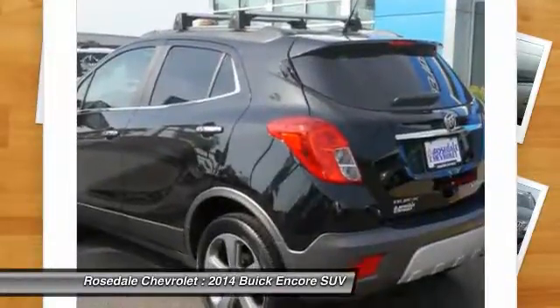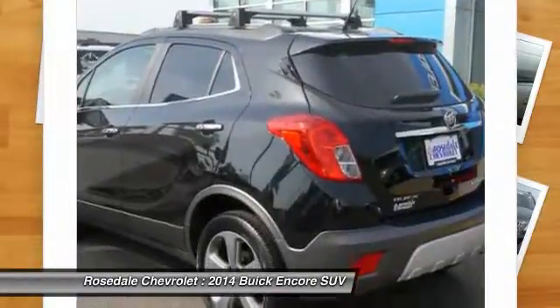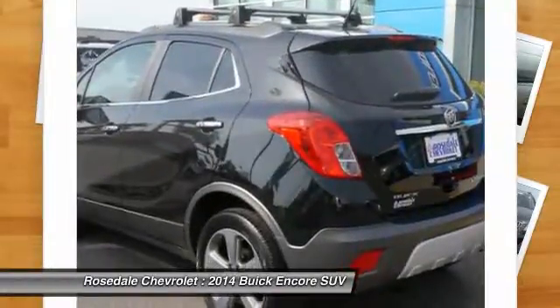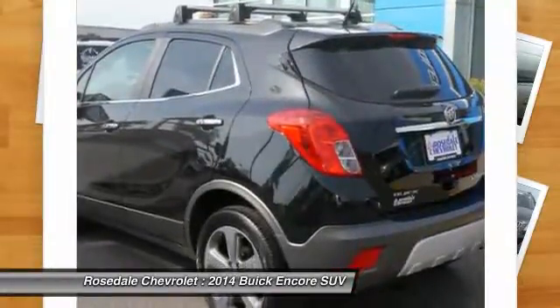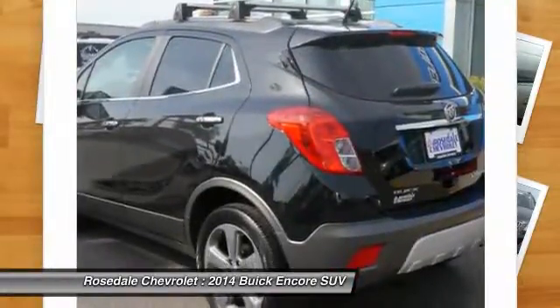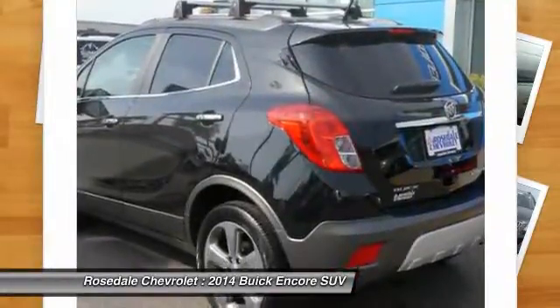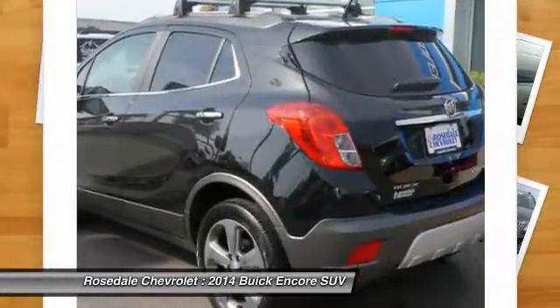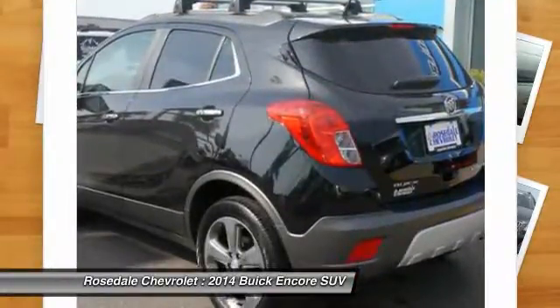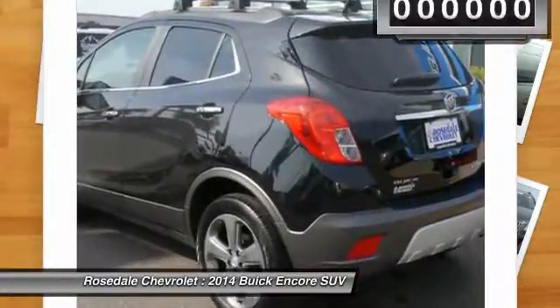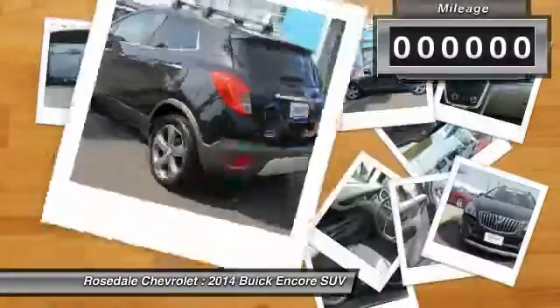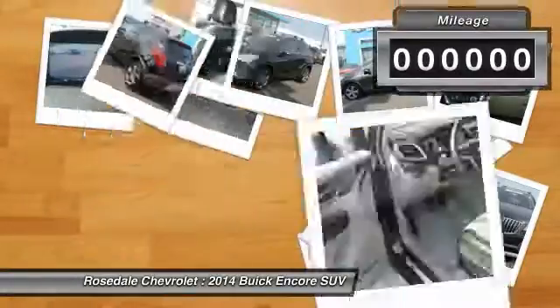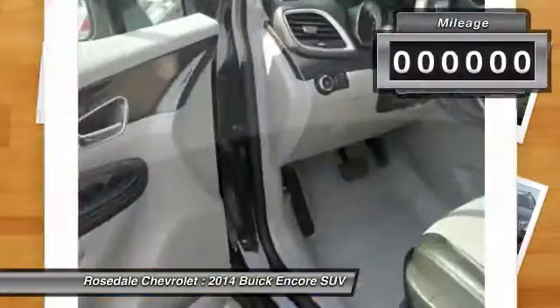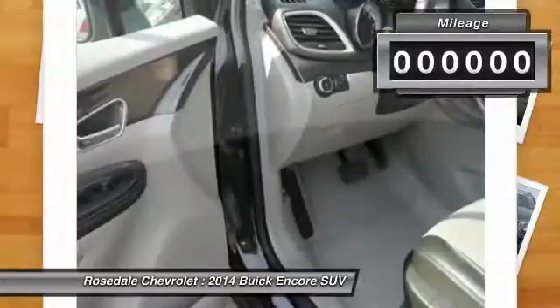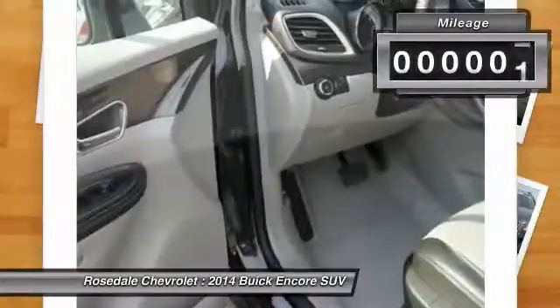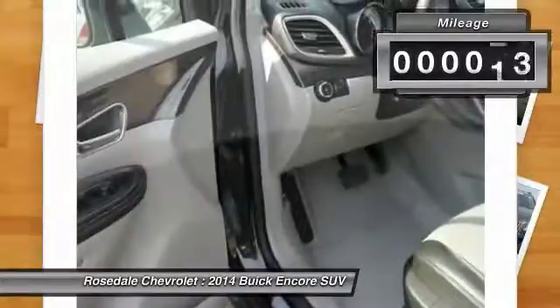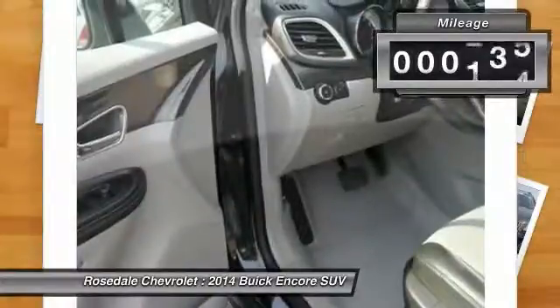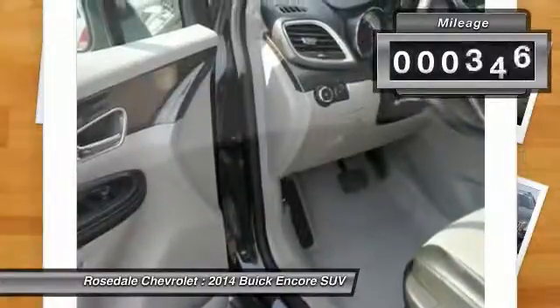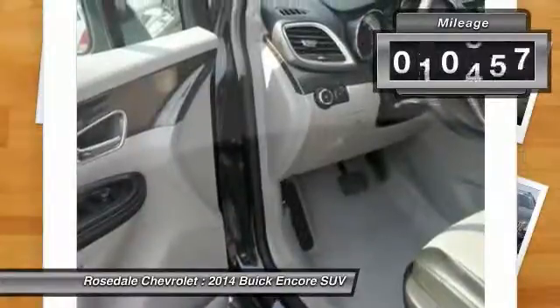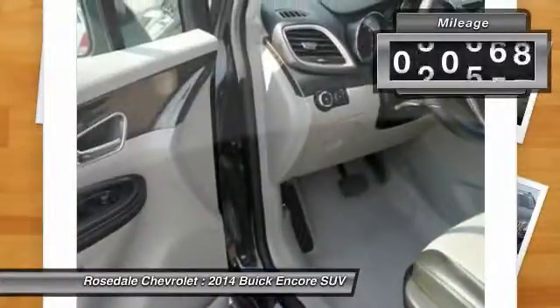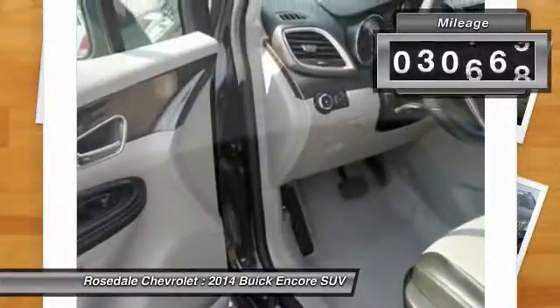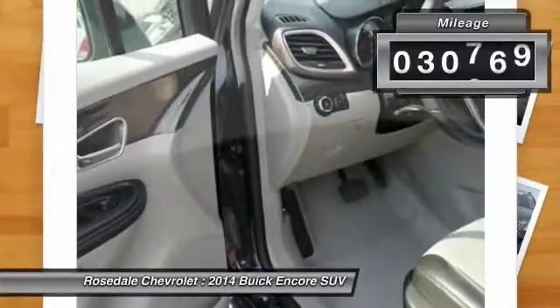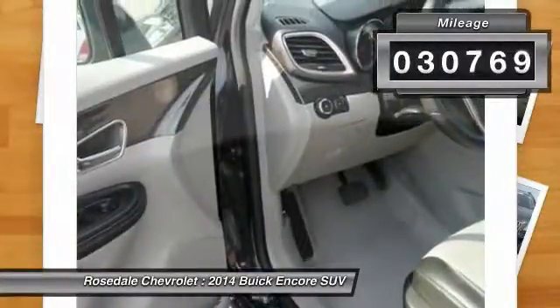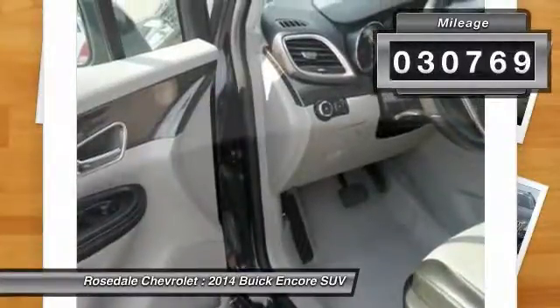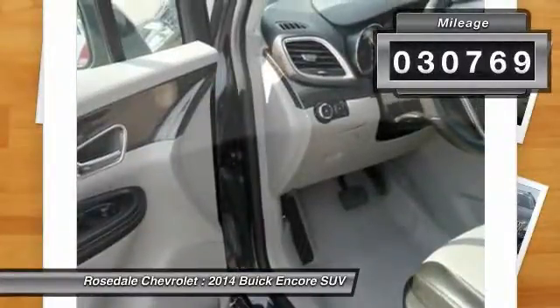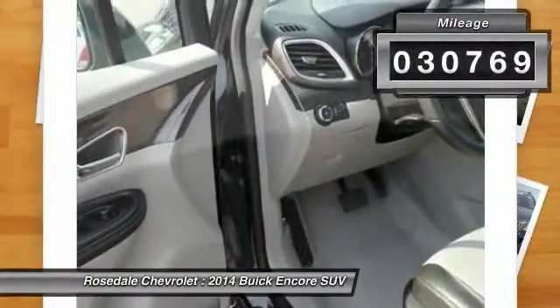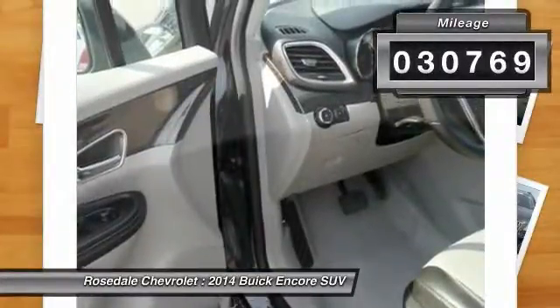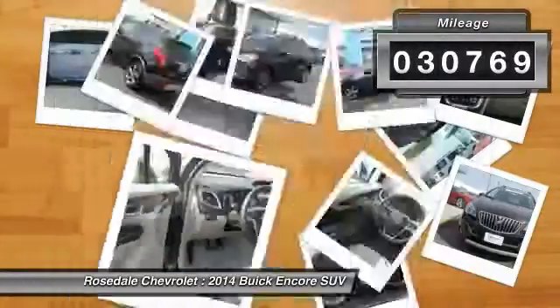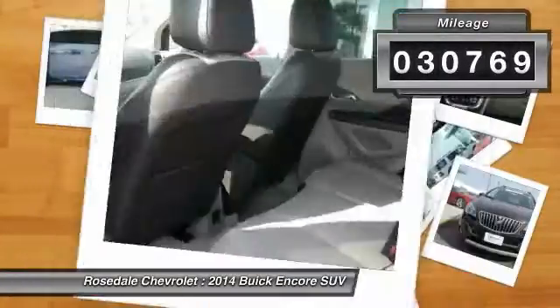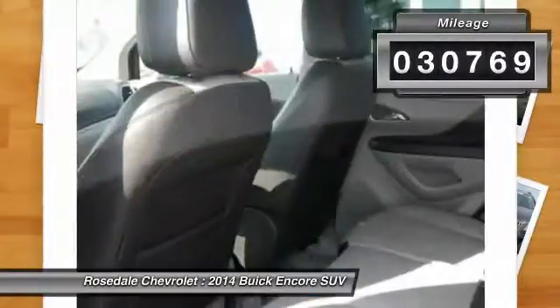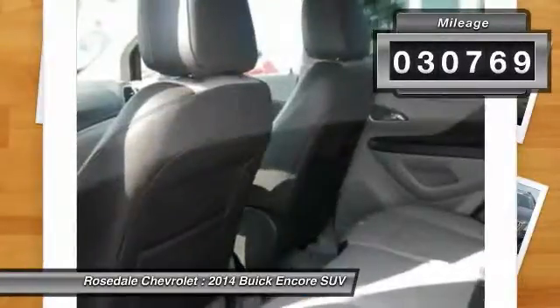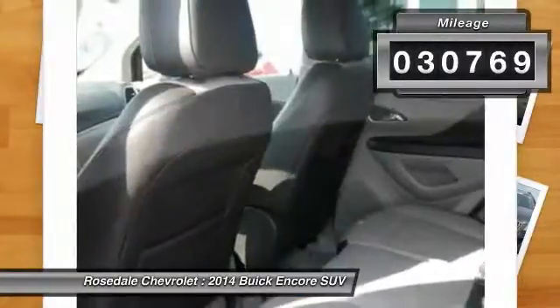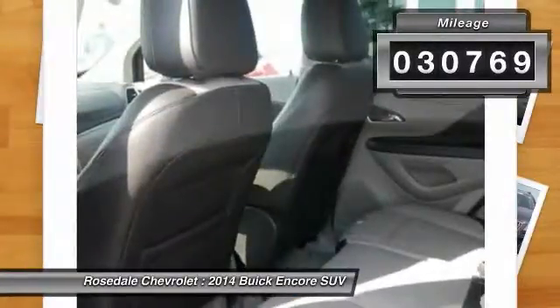Standard features that would make any car owner smile. This vehicle has less than 35,000 miles.